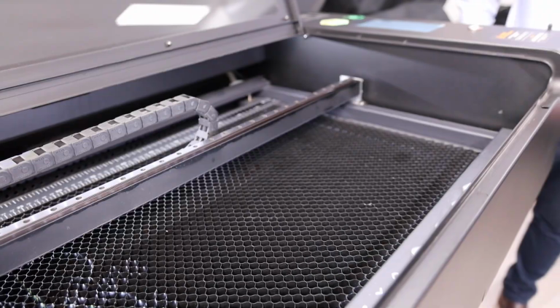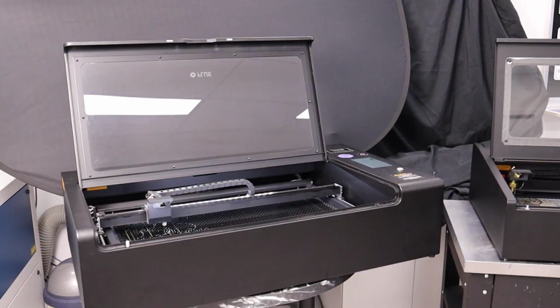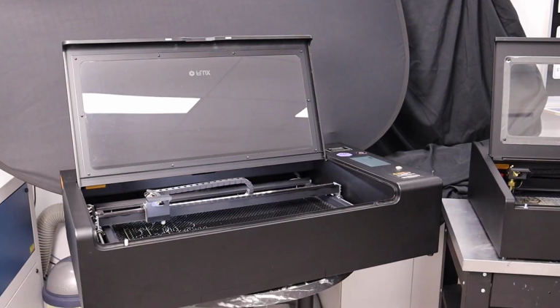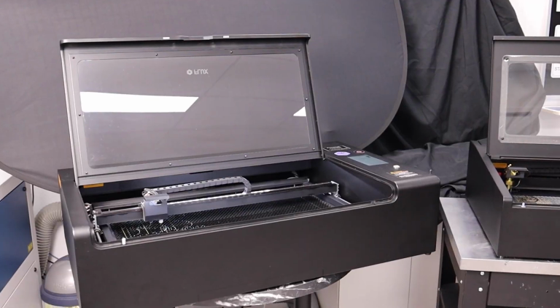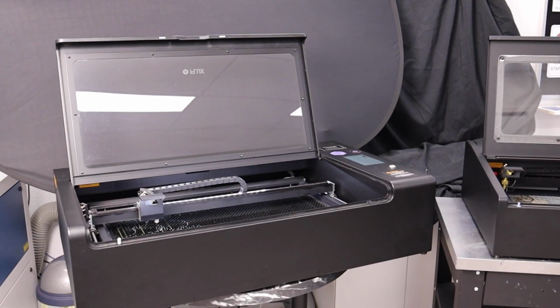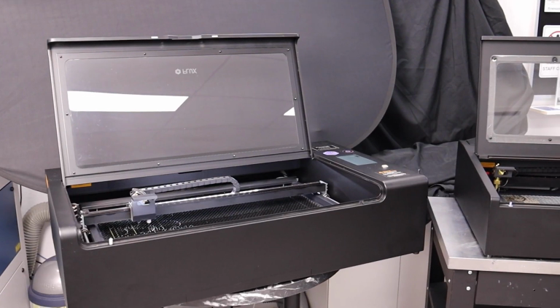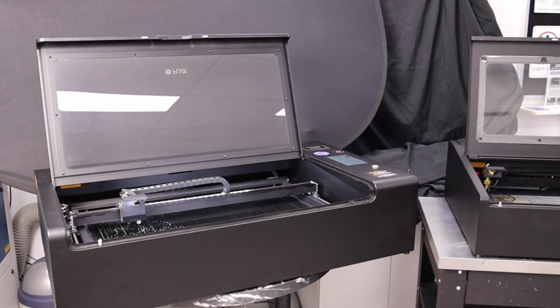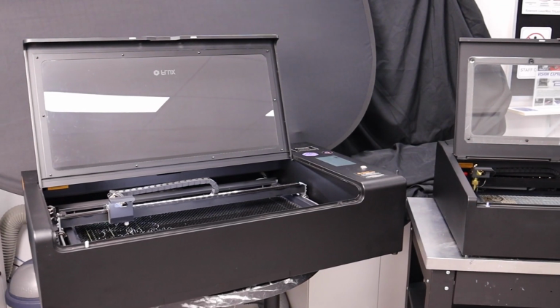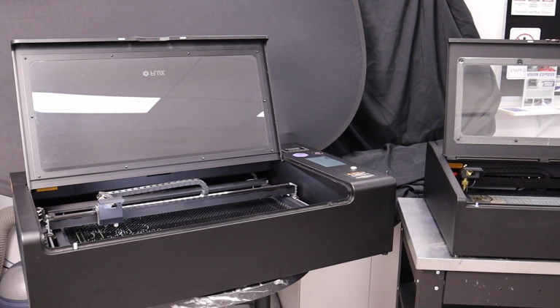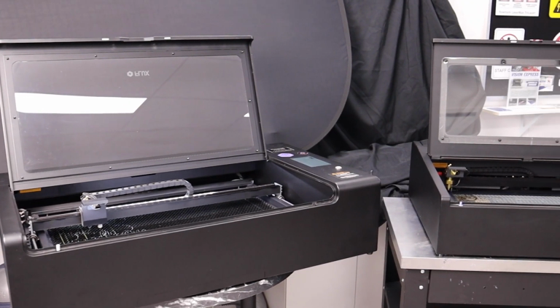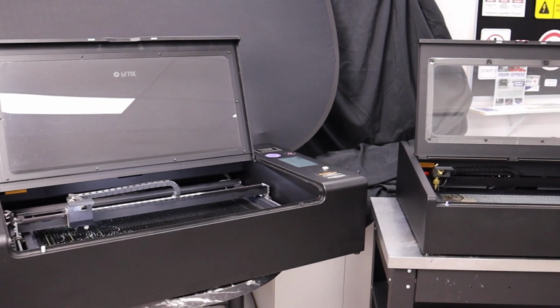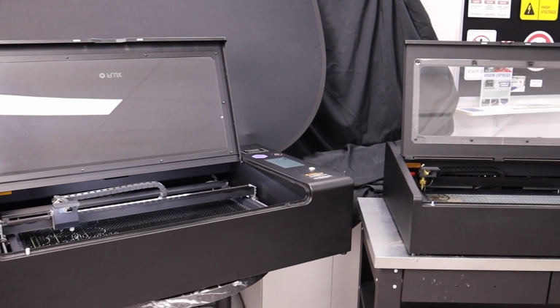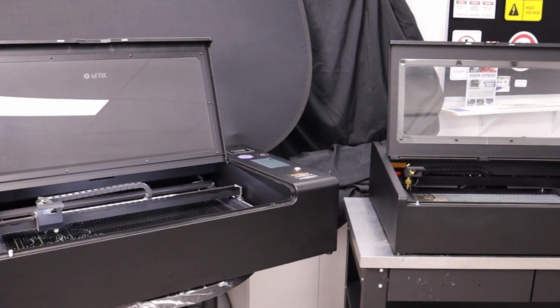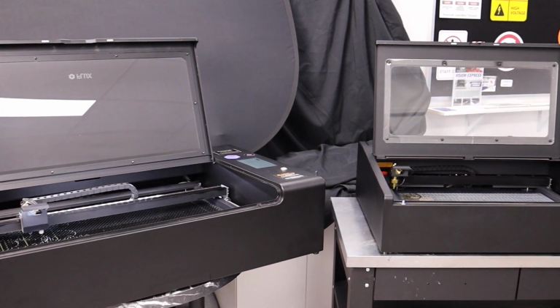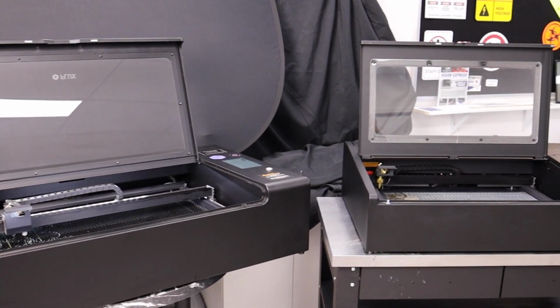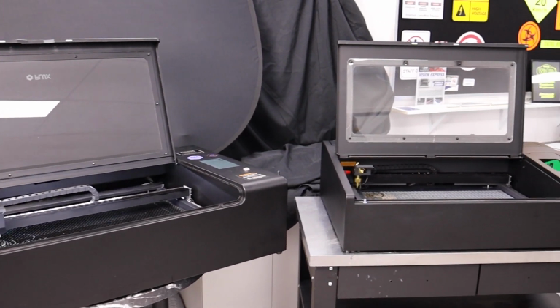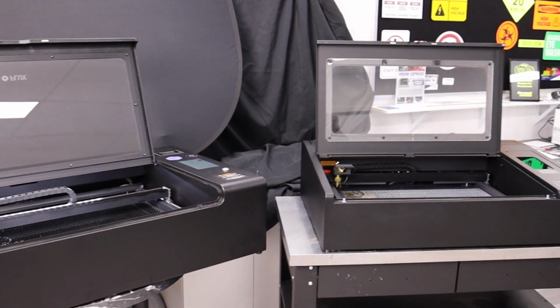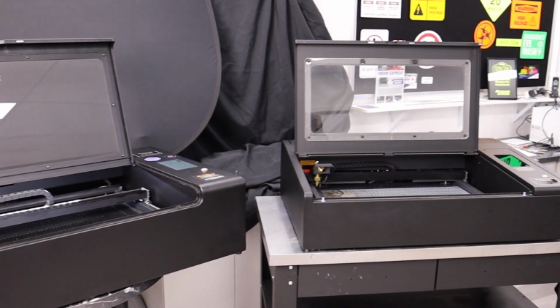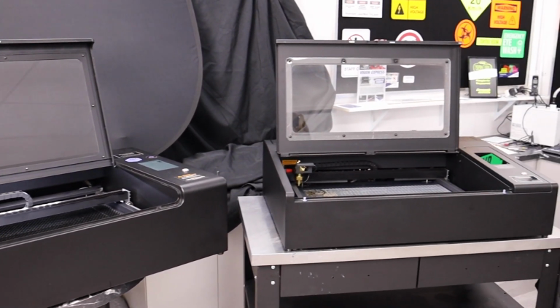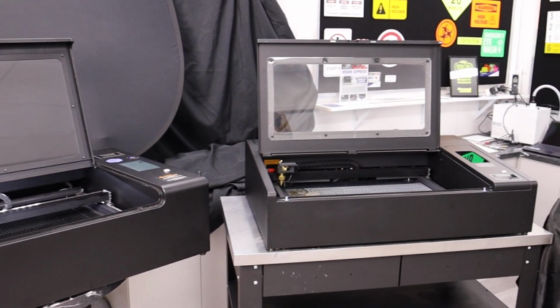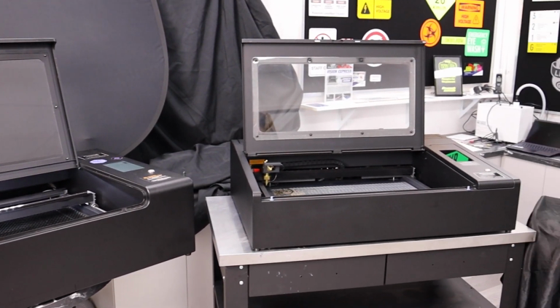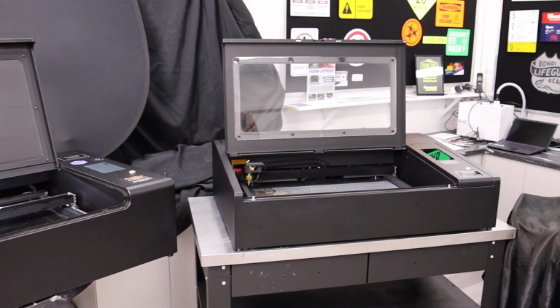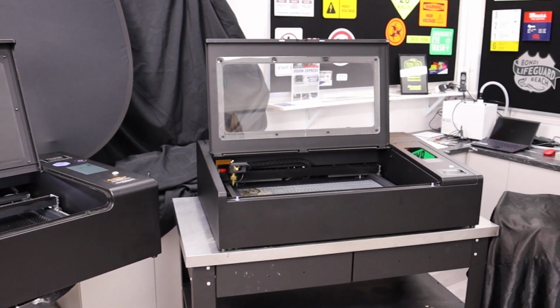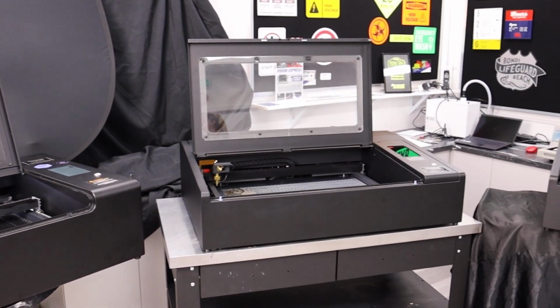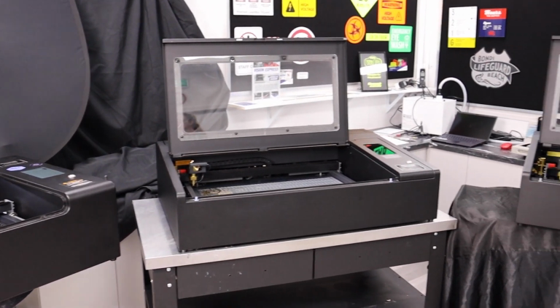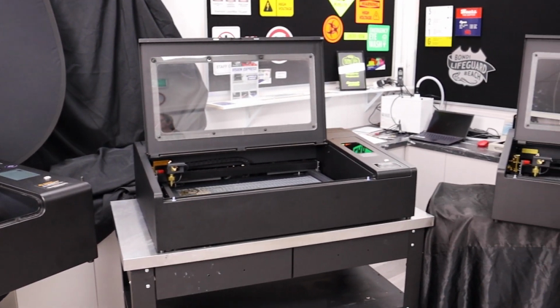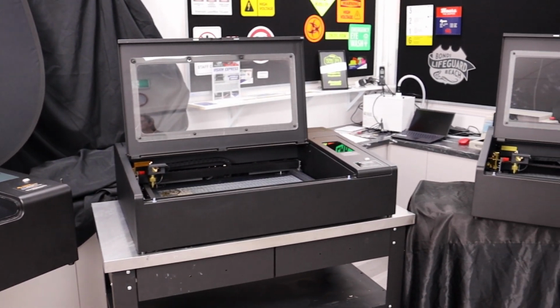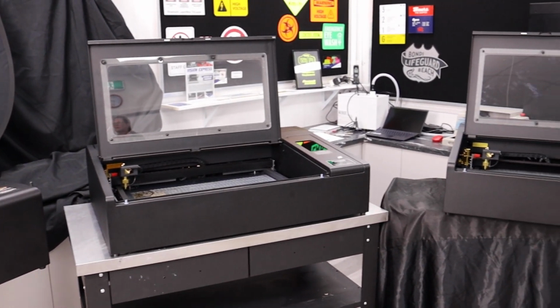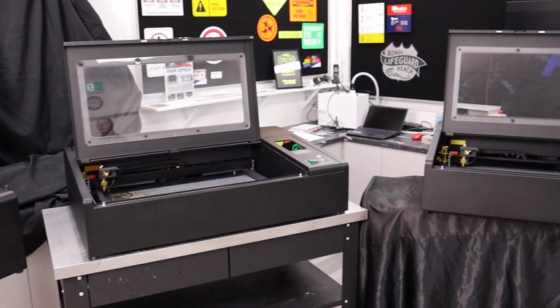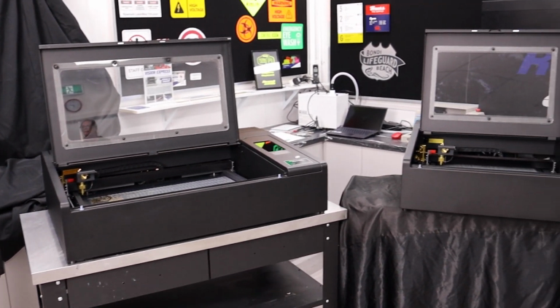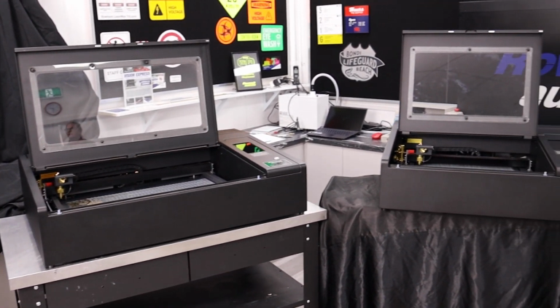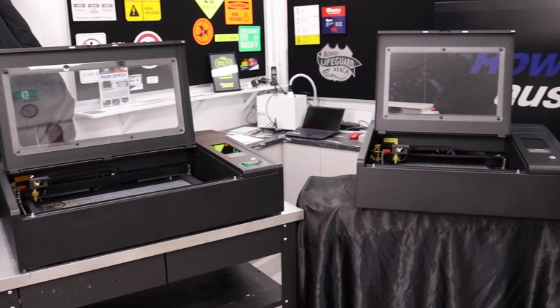If you'd like to see any of the lasers in action, you can book a demo by visiting the Romark Australia website.